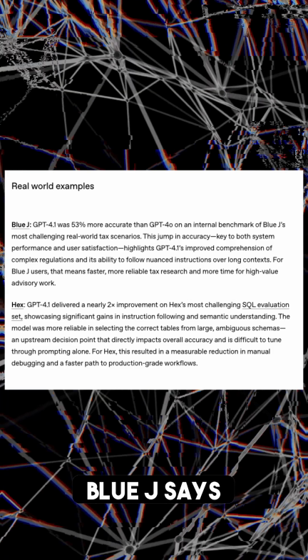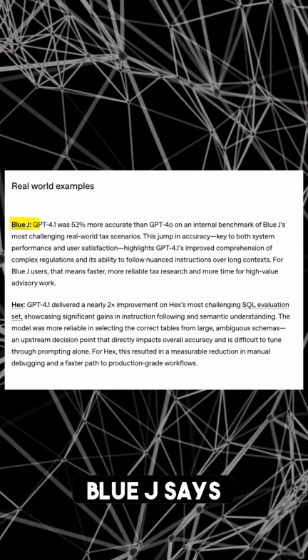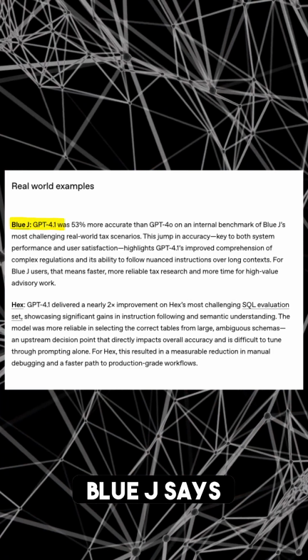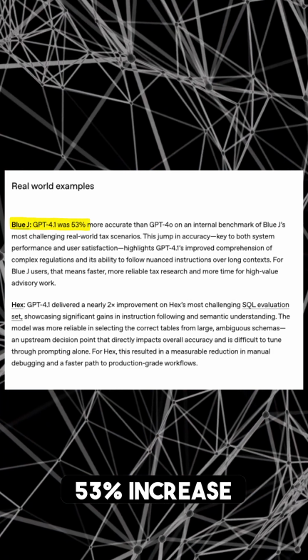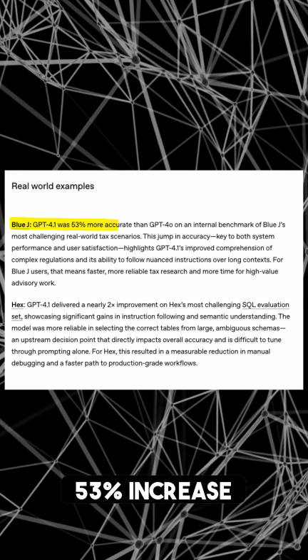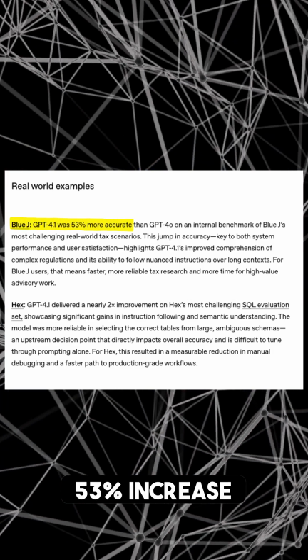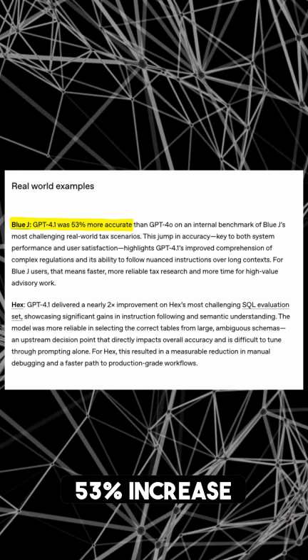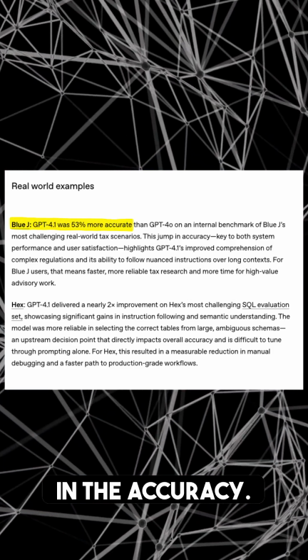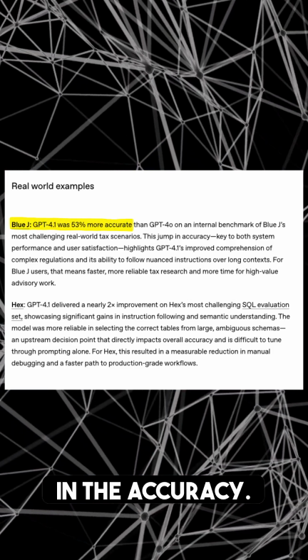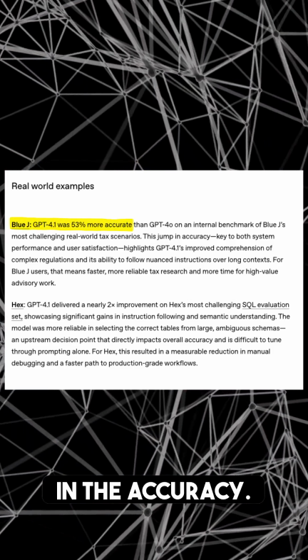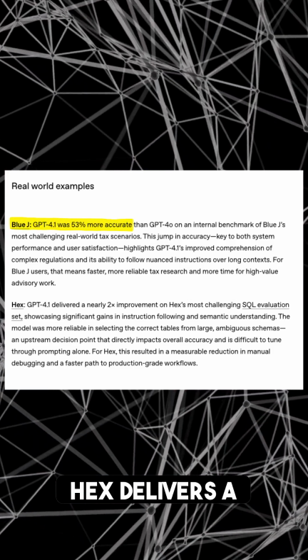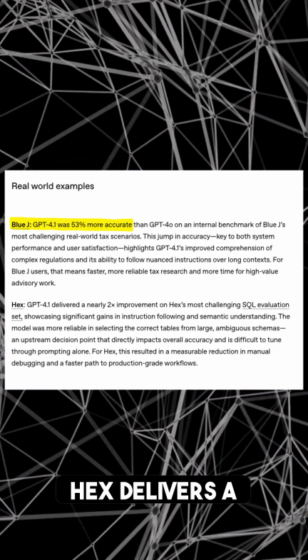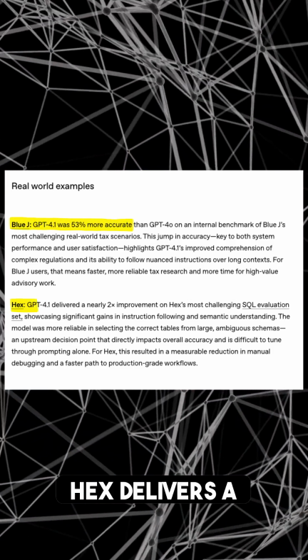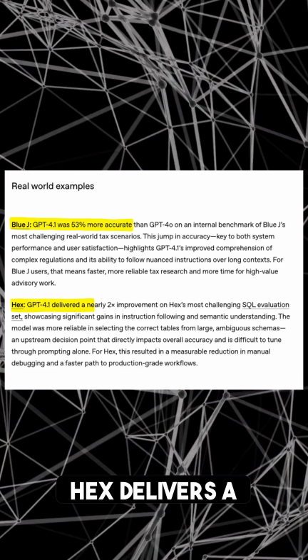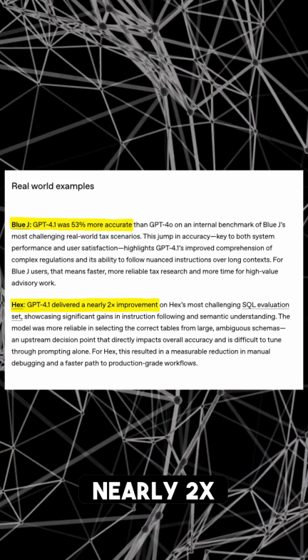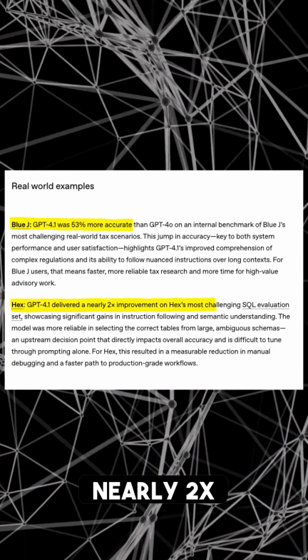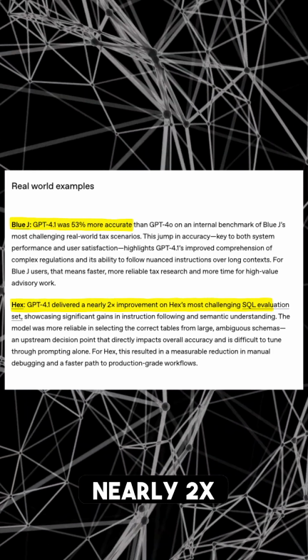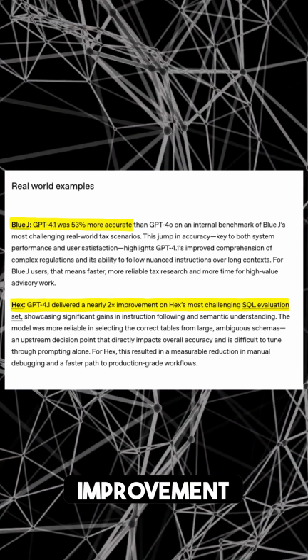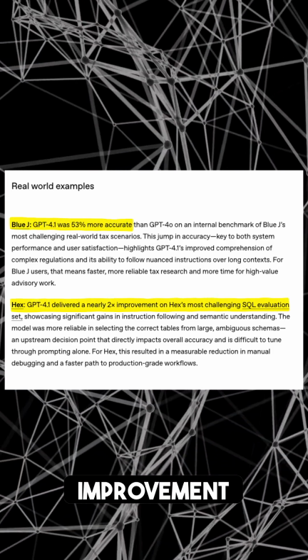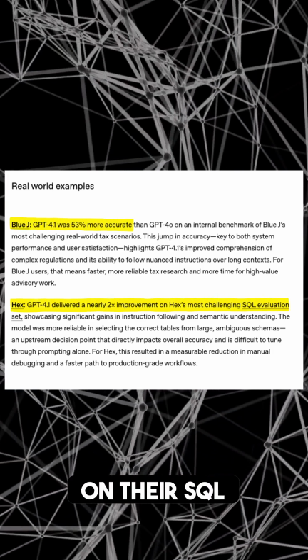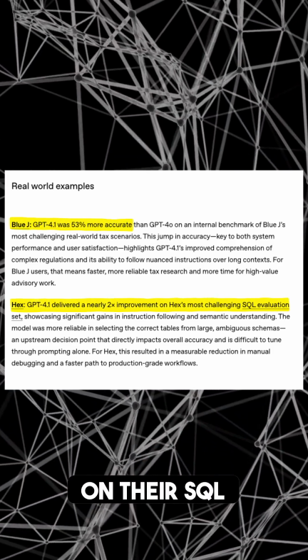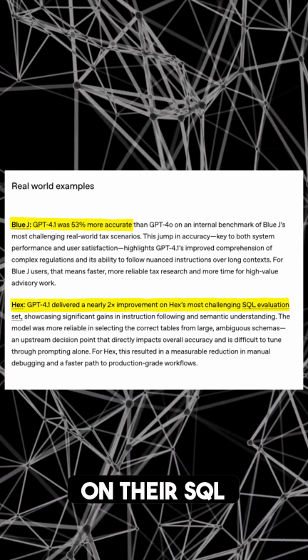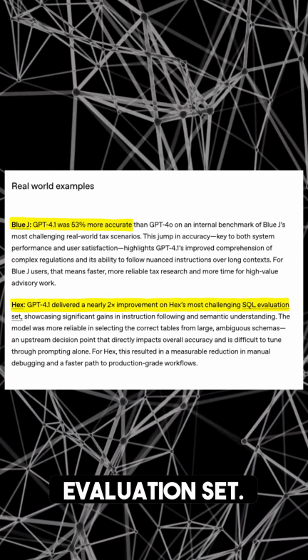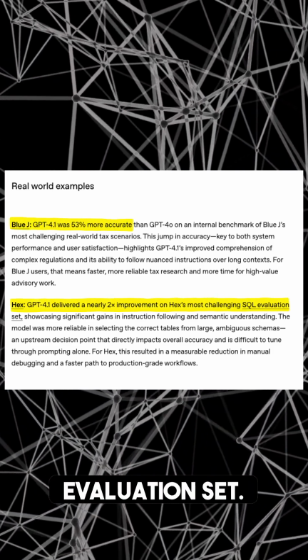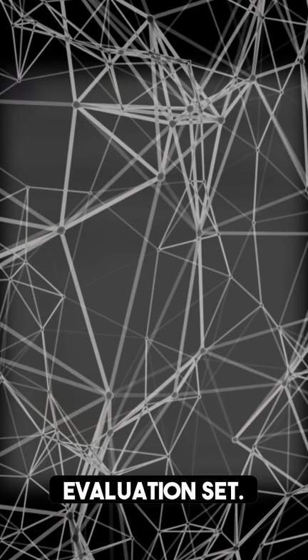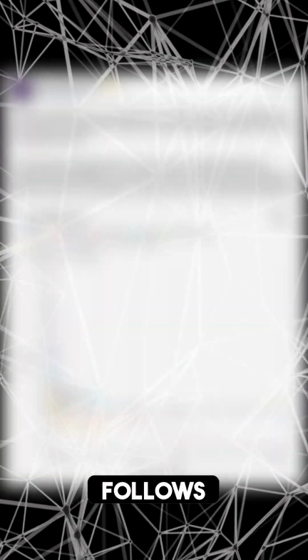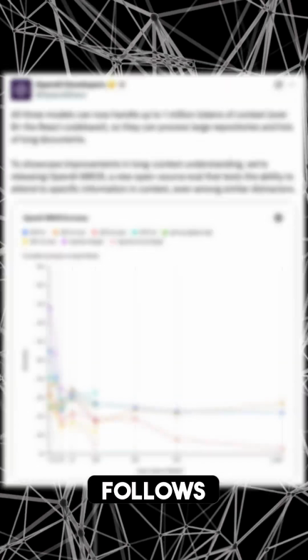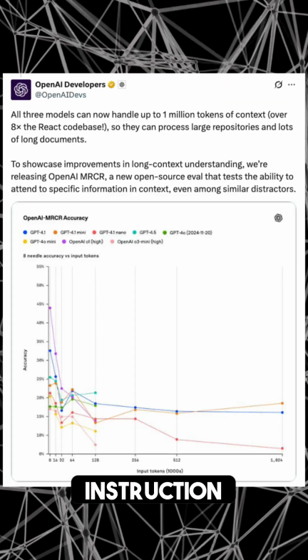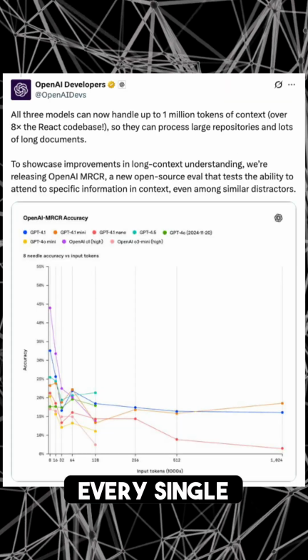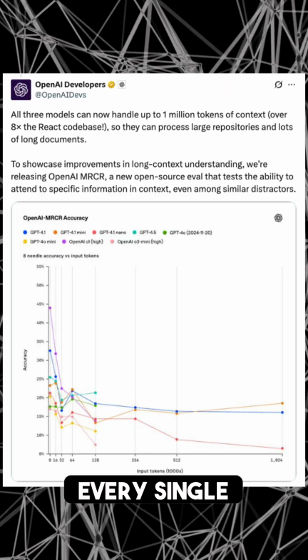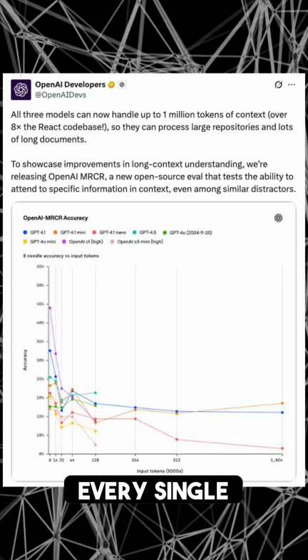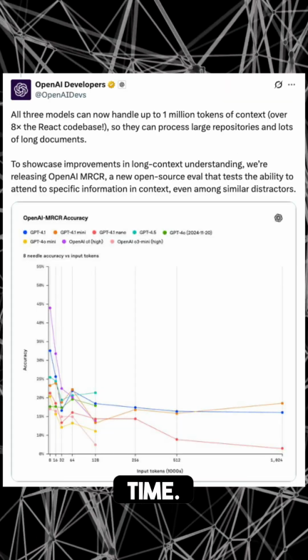BlueJay reports a 53% increase in accuracy. Hex delivers a nearly 2x improvement on their SQL evaluation set. It follows instructions every single time.